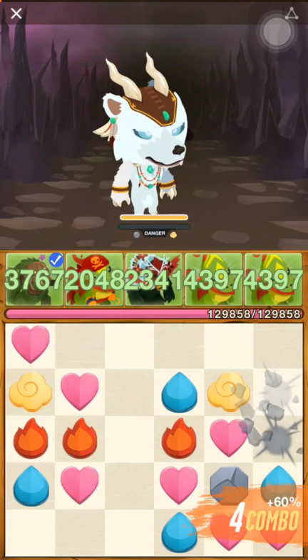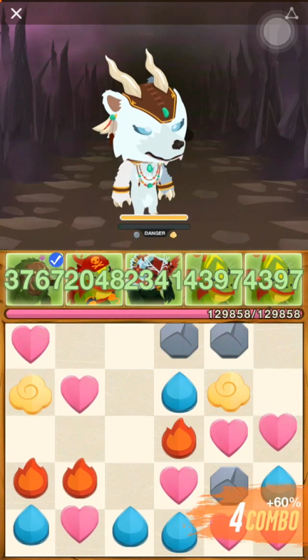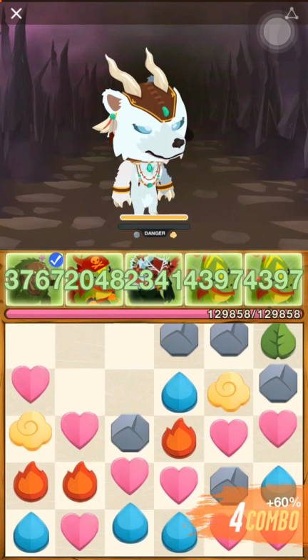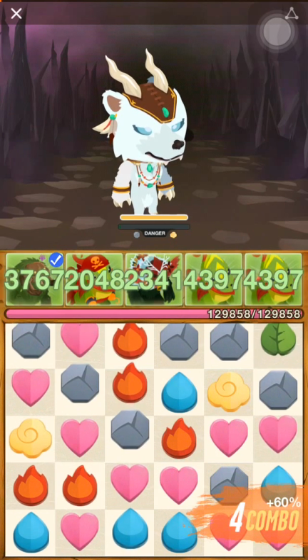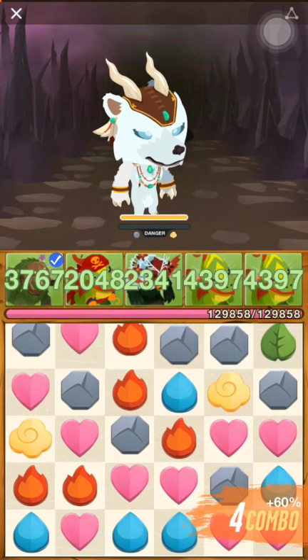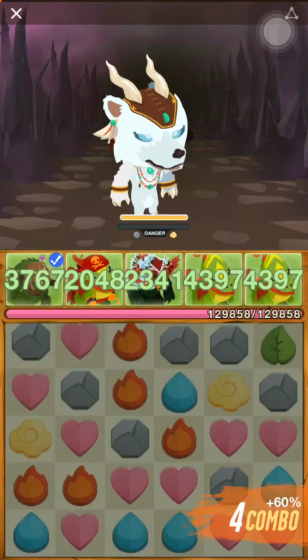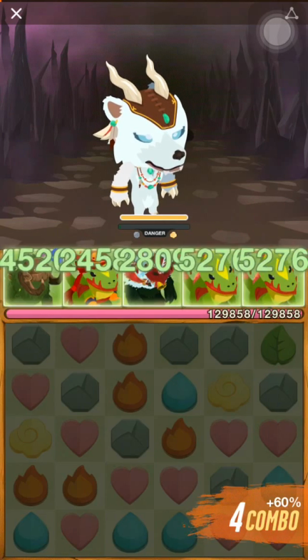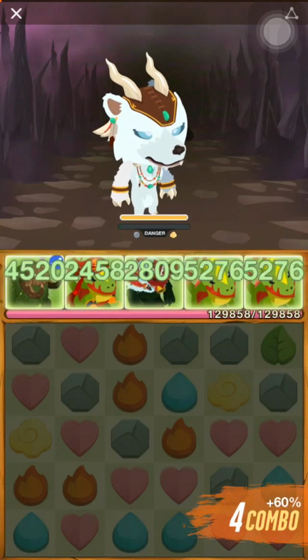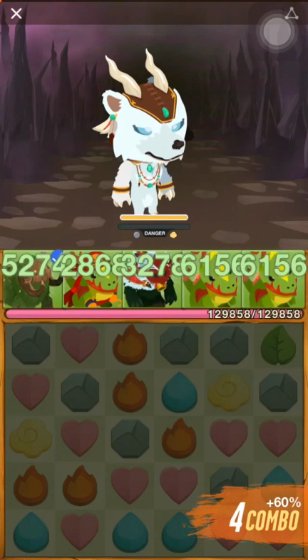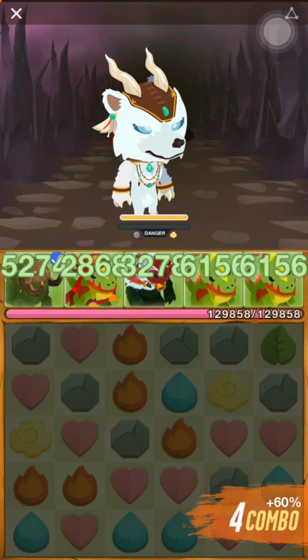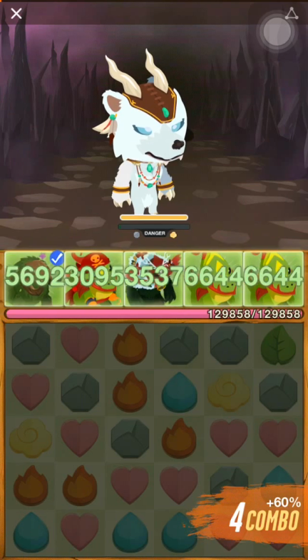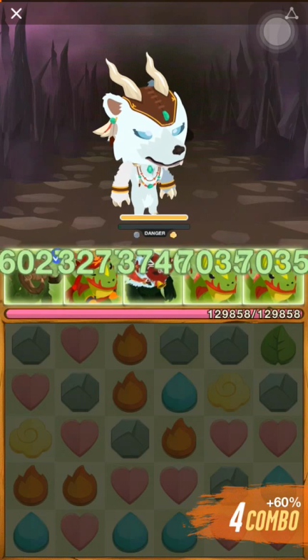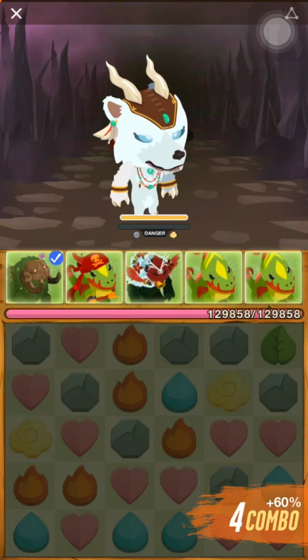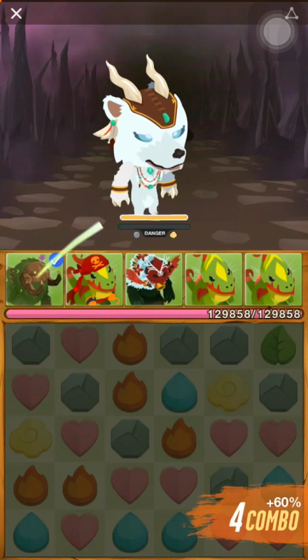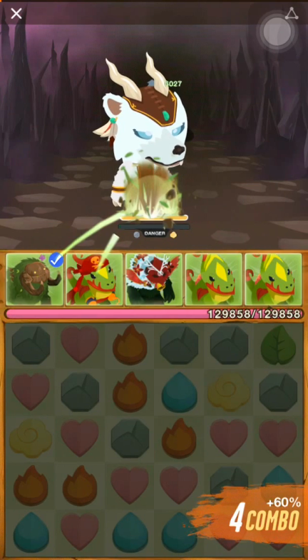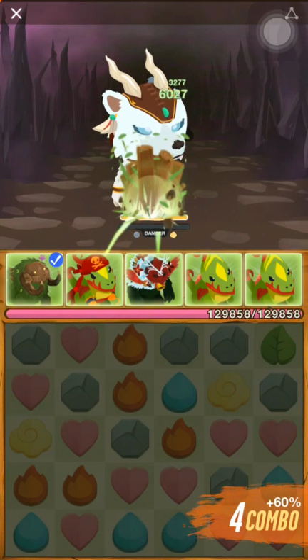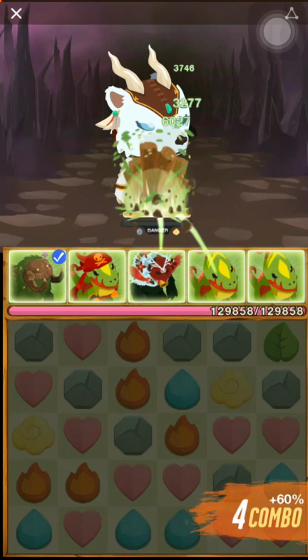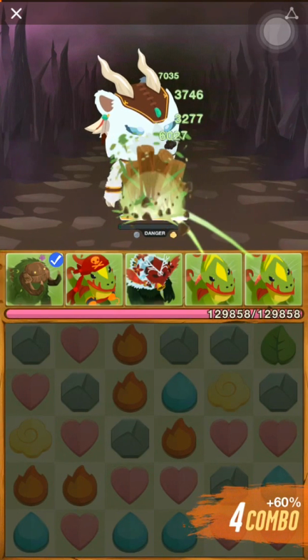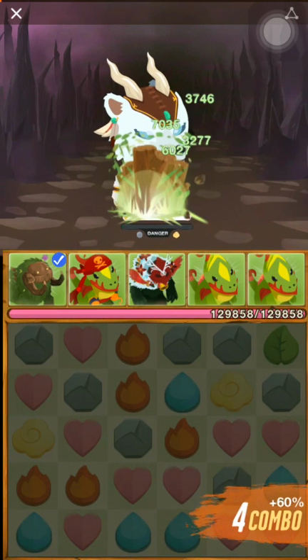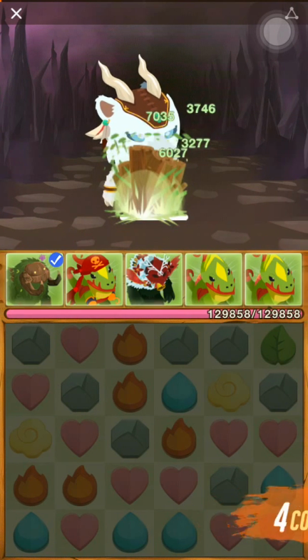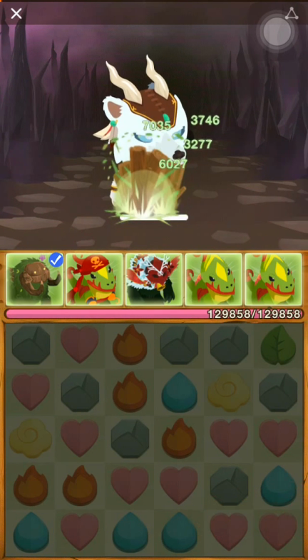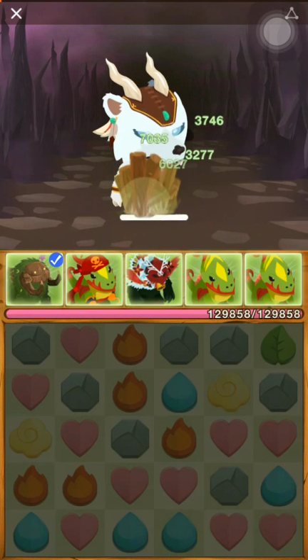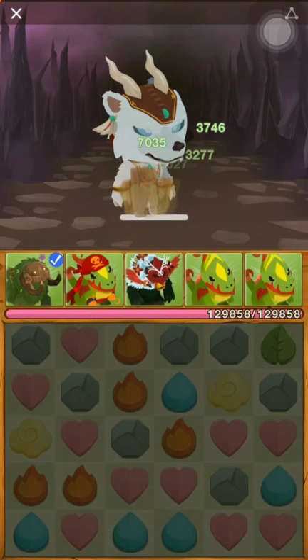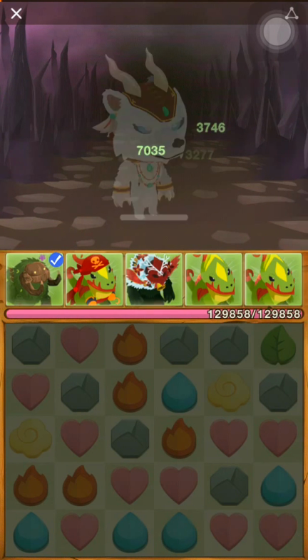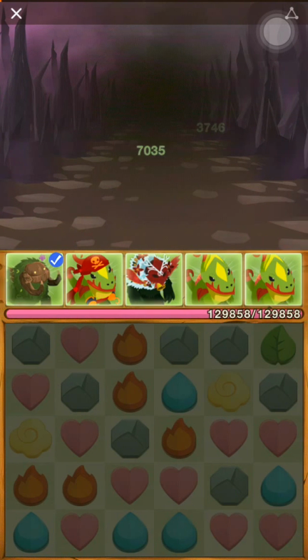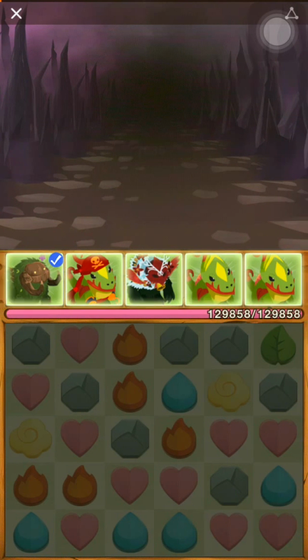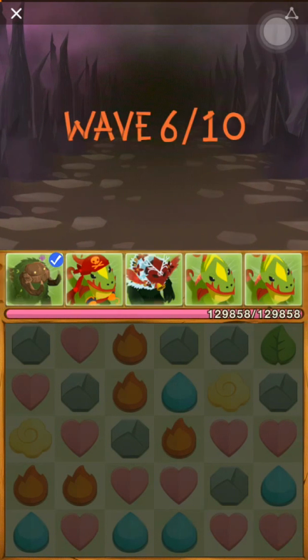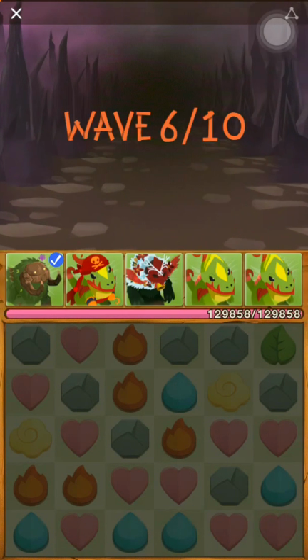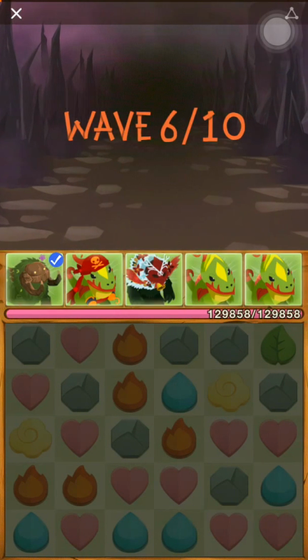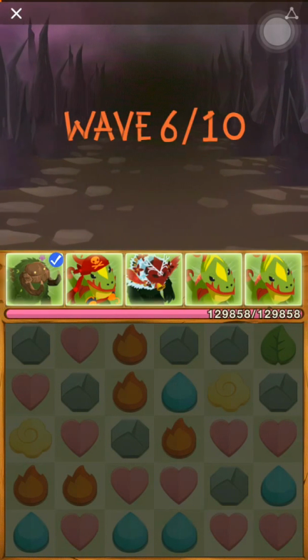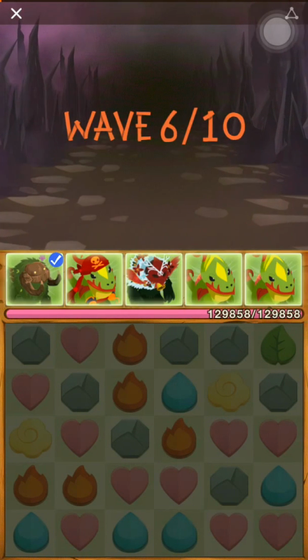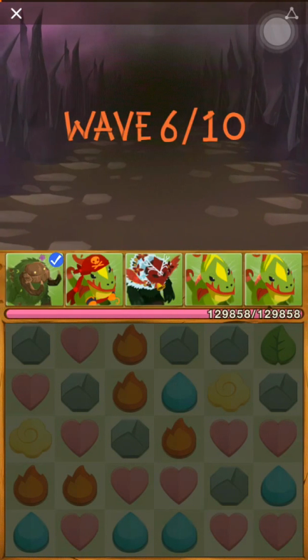I put those two there just in case — like if pieces do fall down, it can give you another combo.